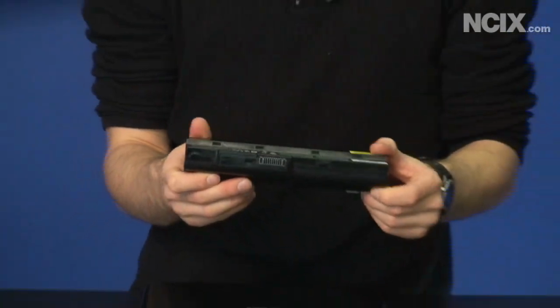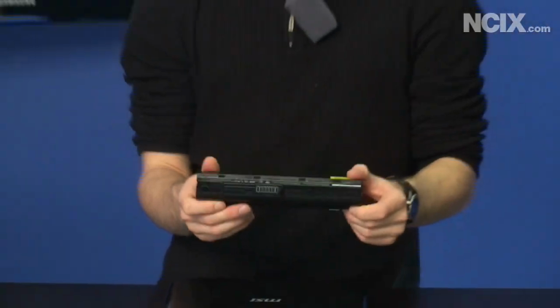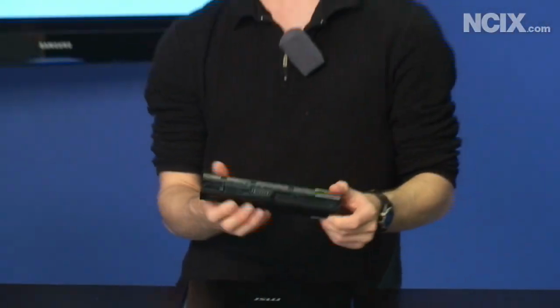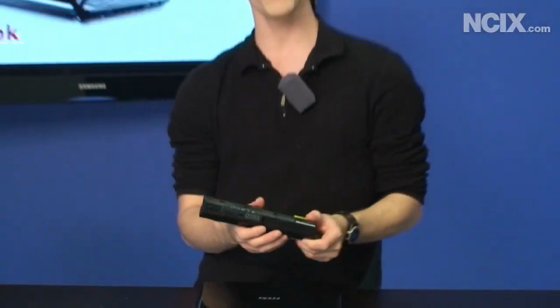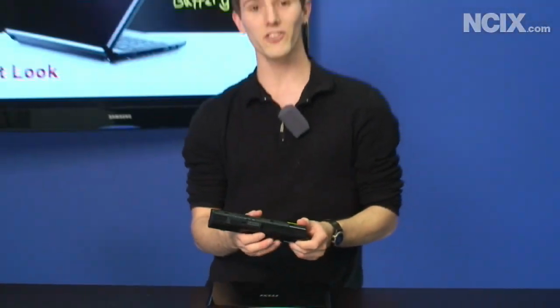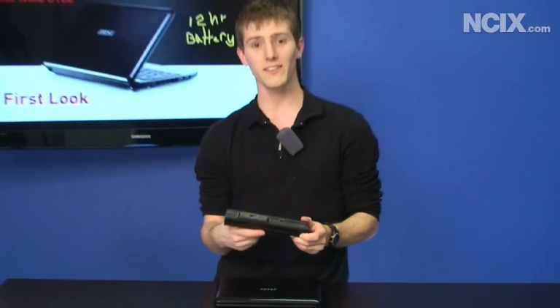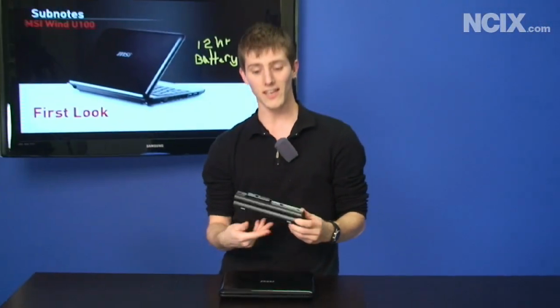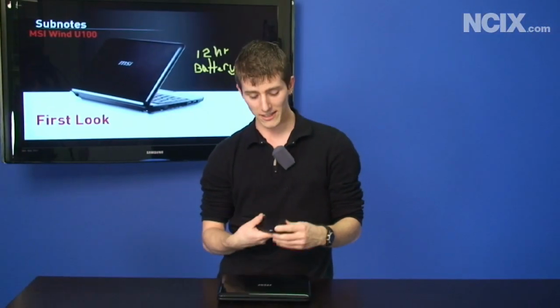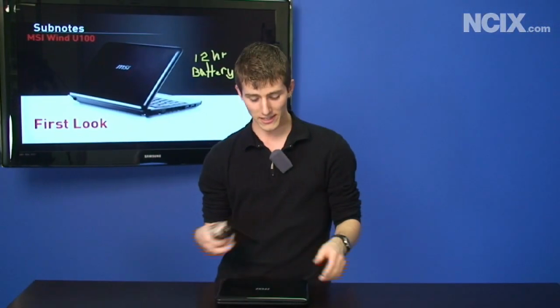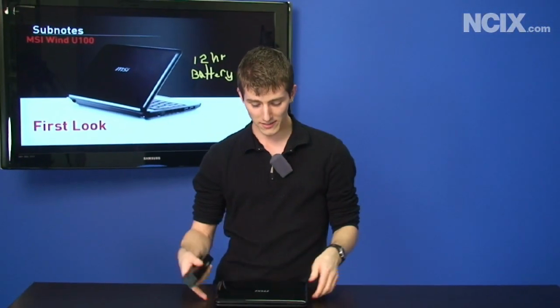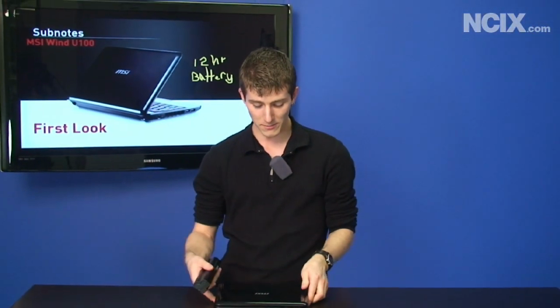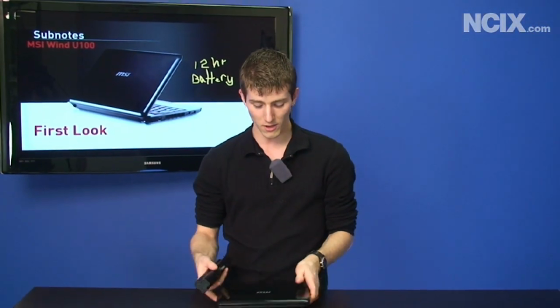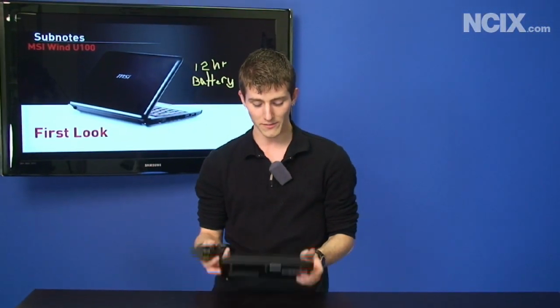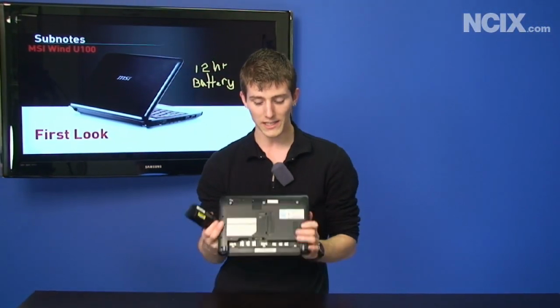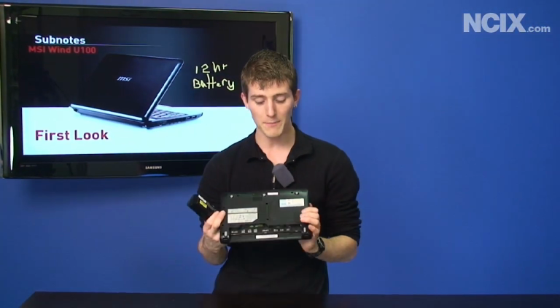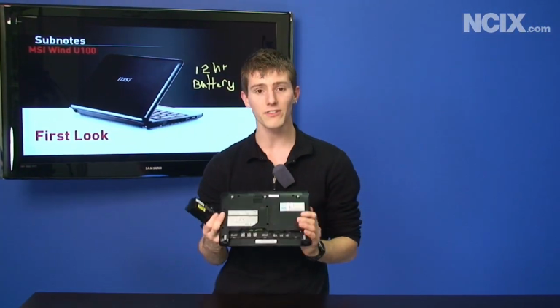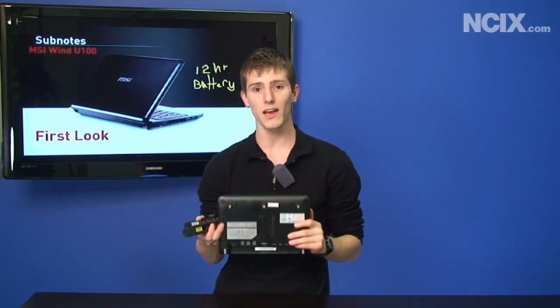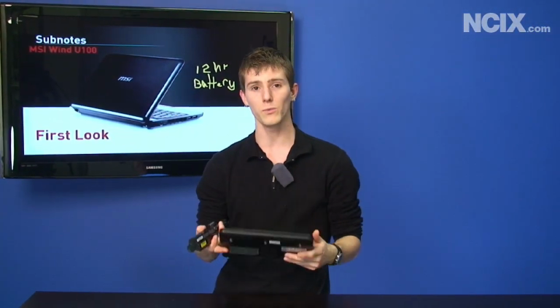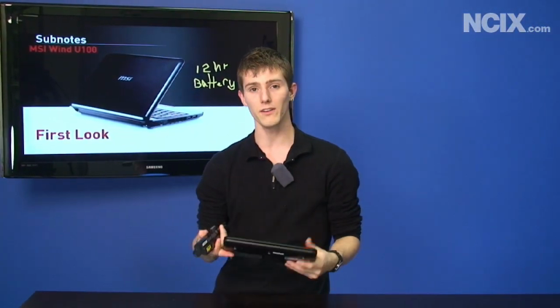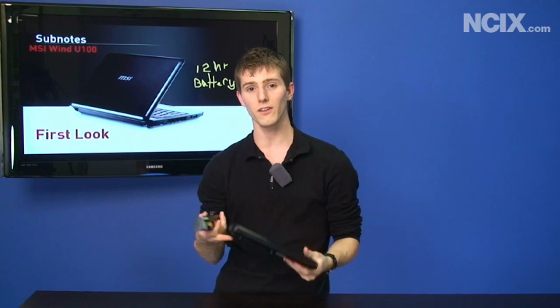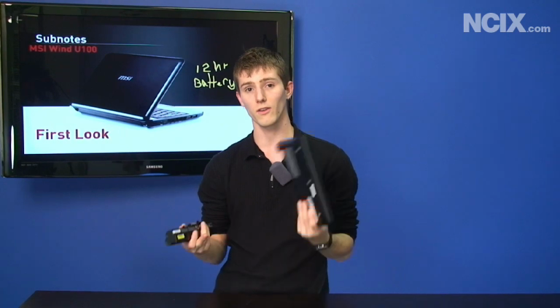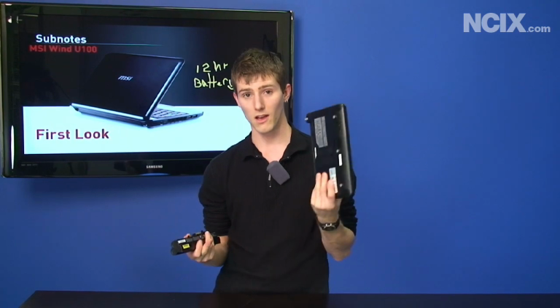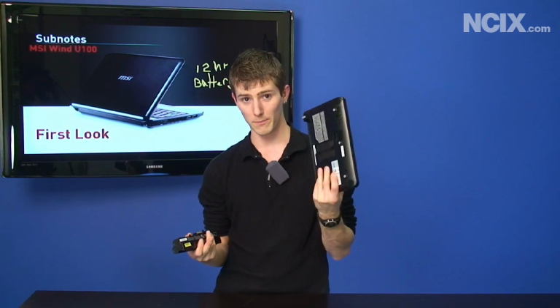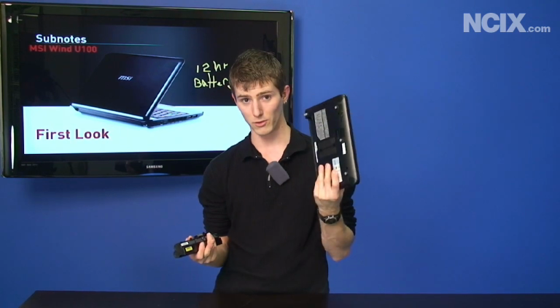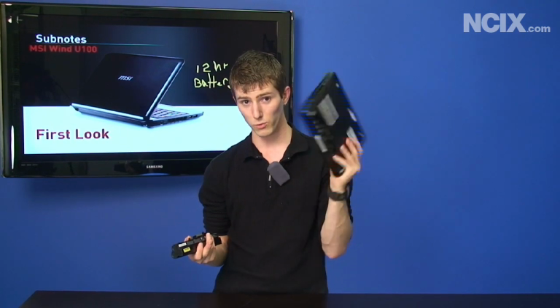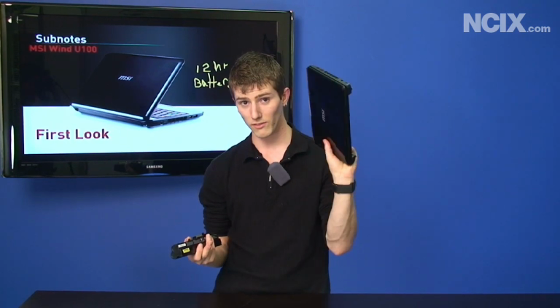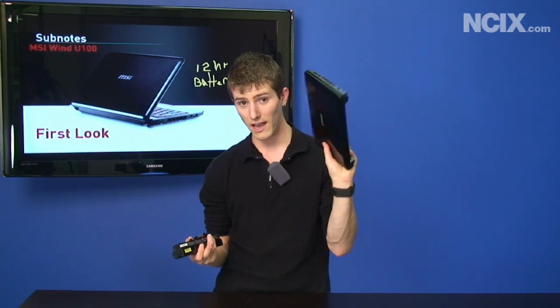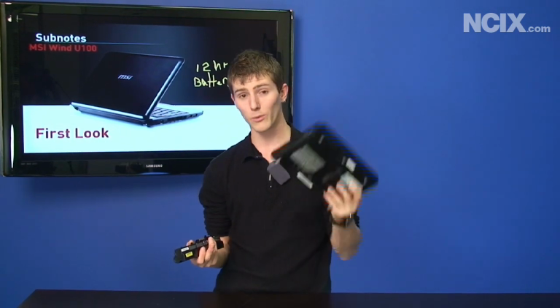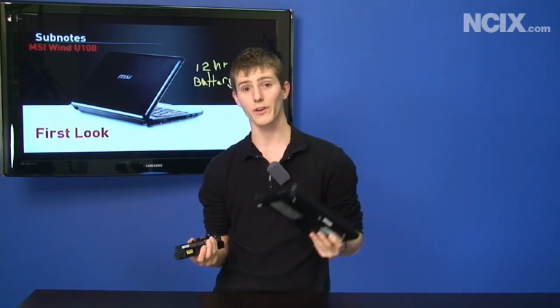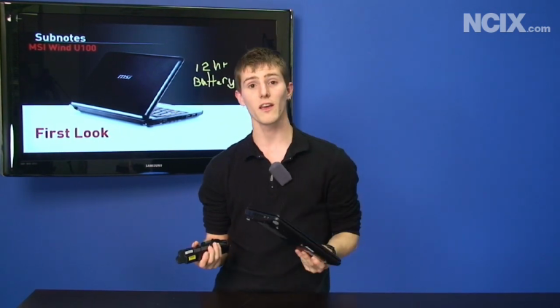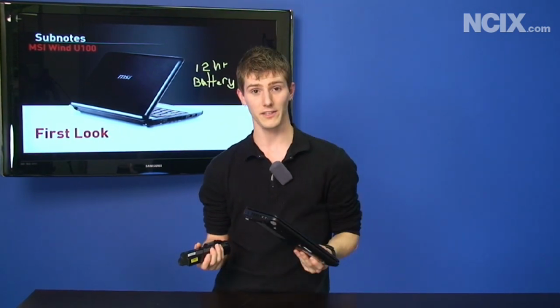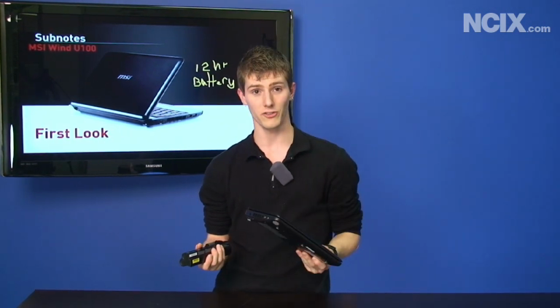Thank you for watching NCIX Tech Tips on the MSI Wind up to 12-hour edition.